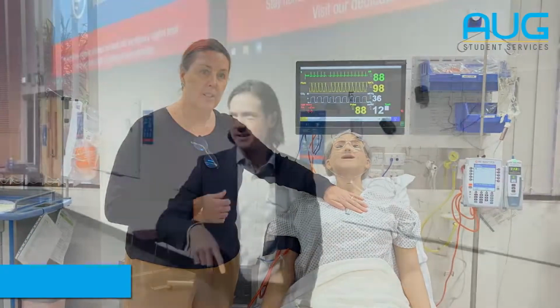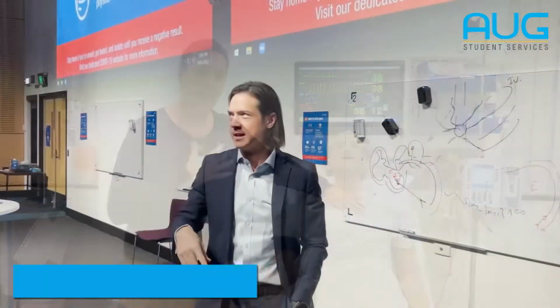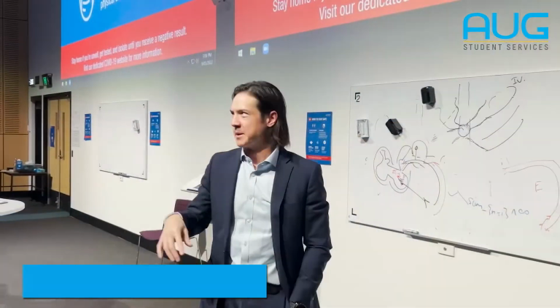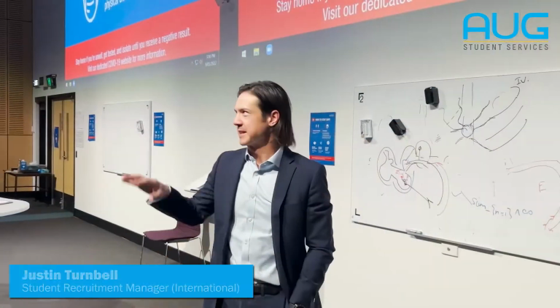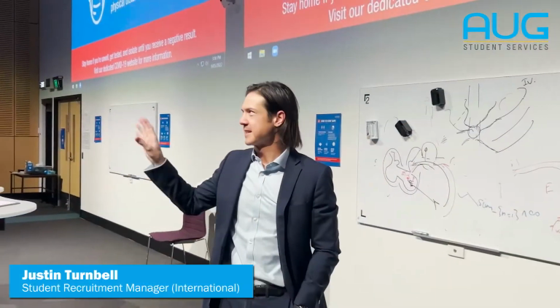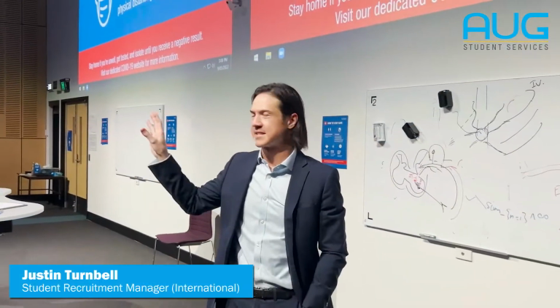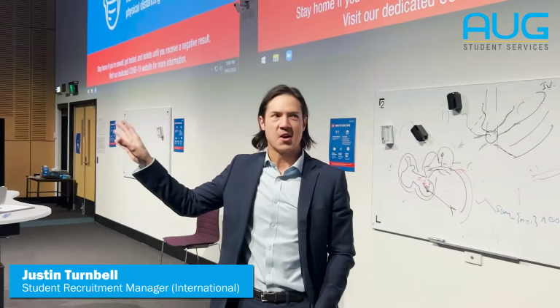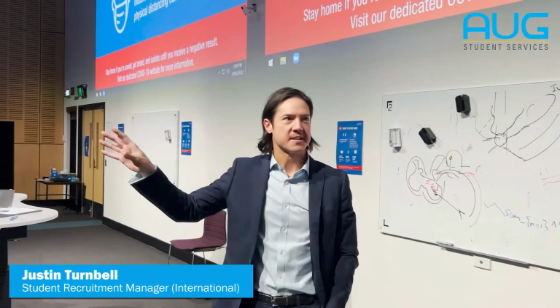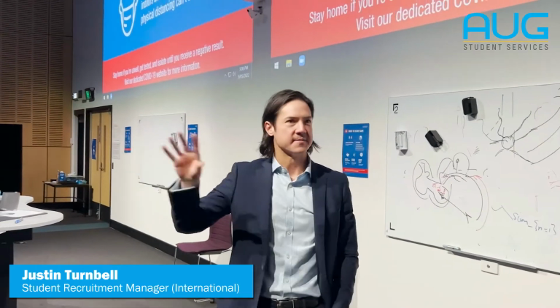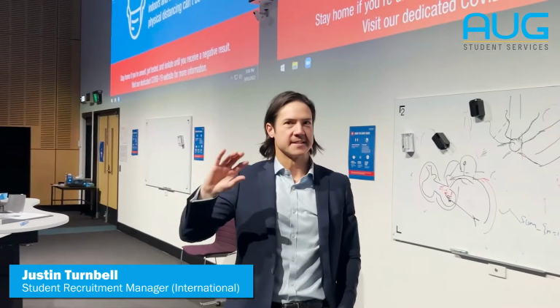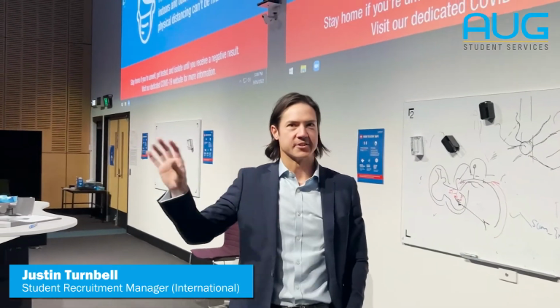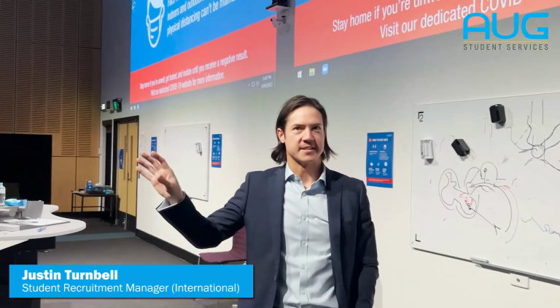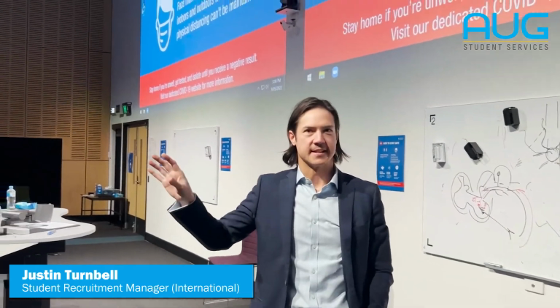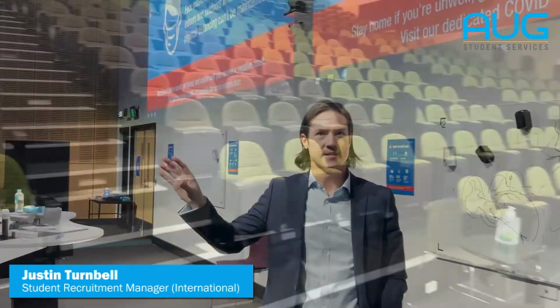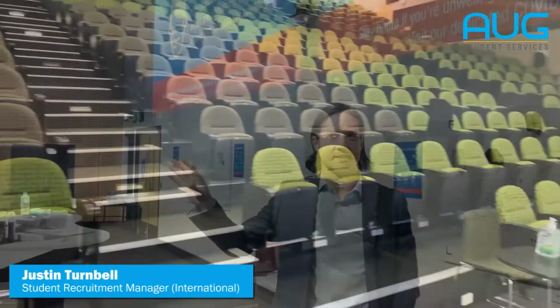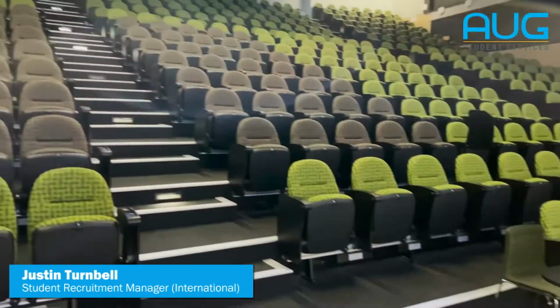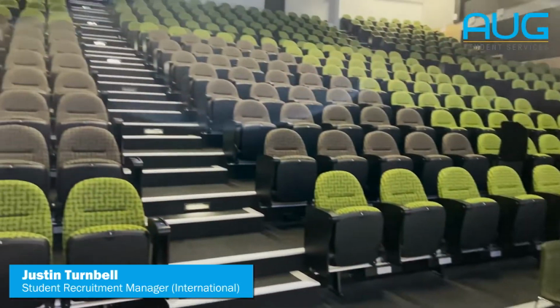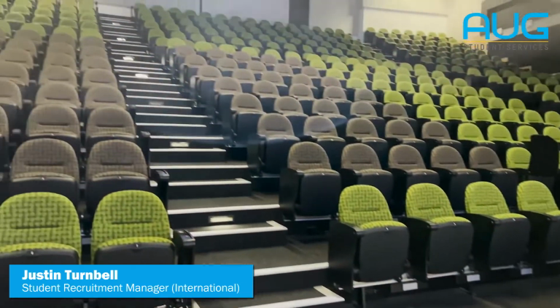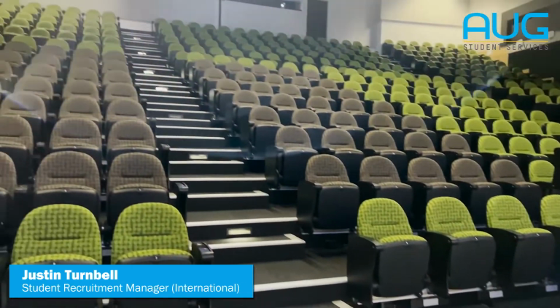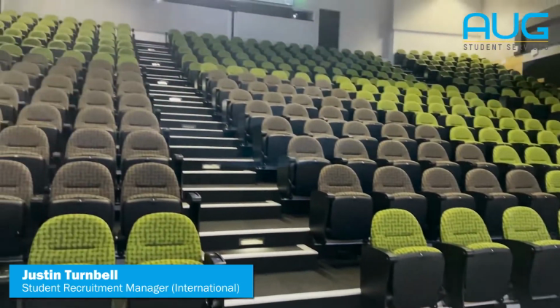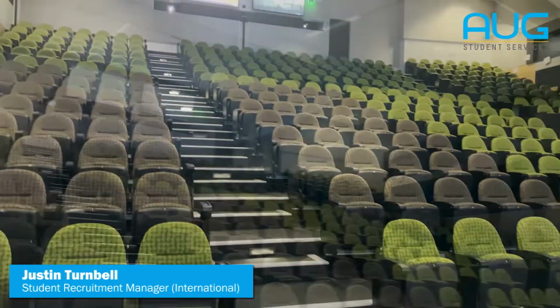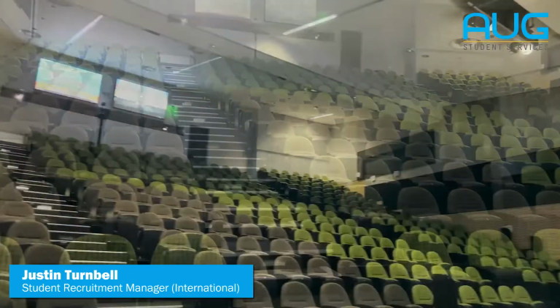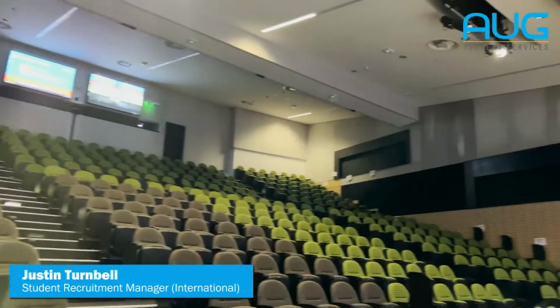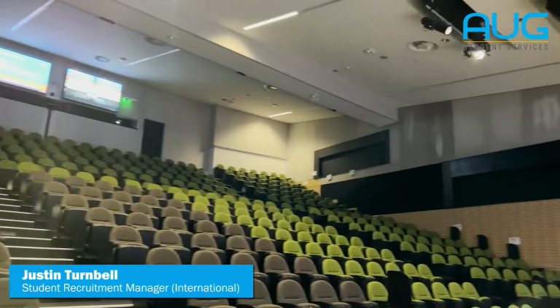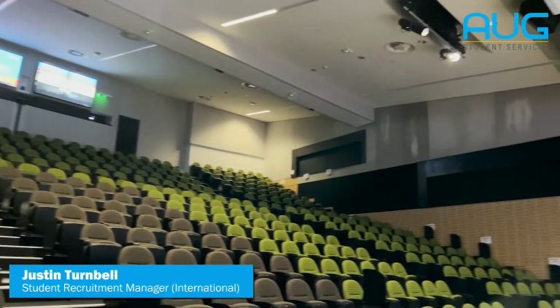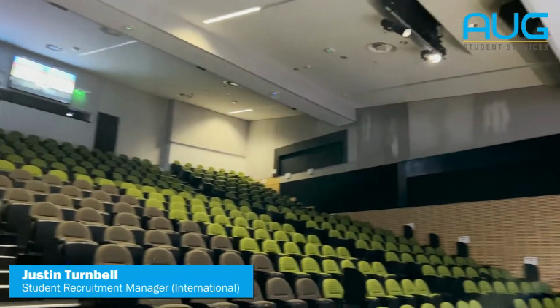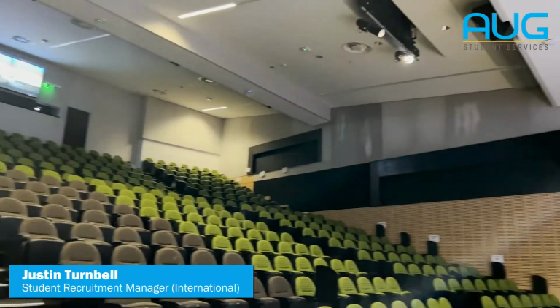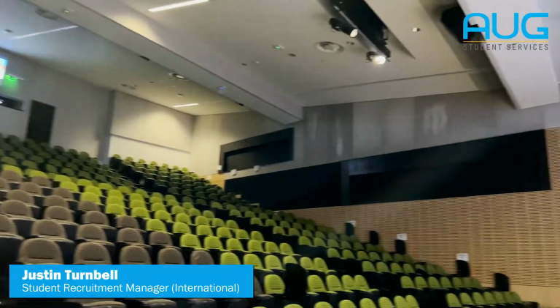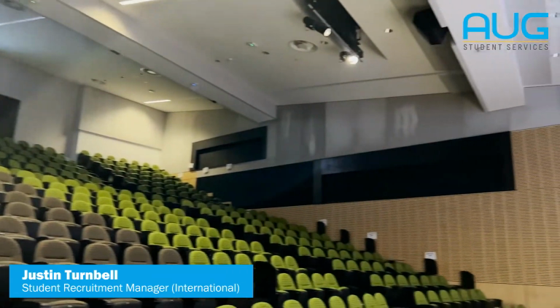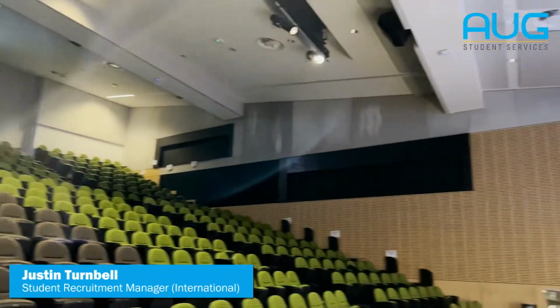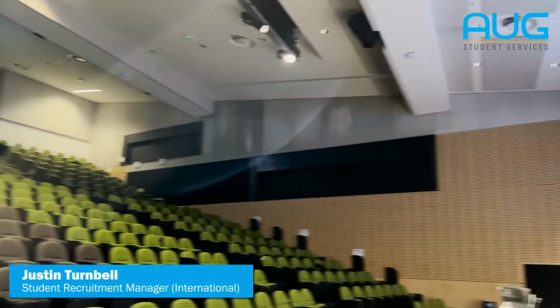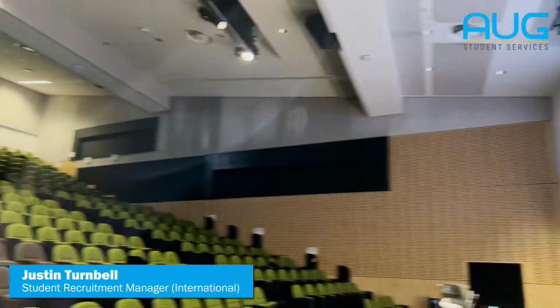You can see the size of this lecture theatre. It probably holds 300 to 350 students.